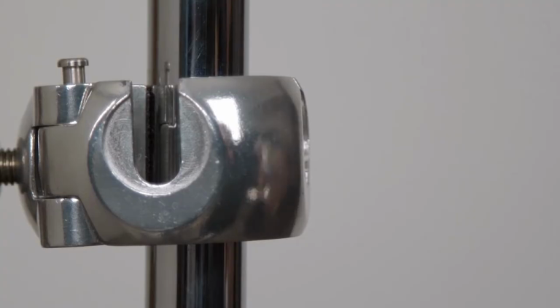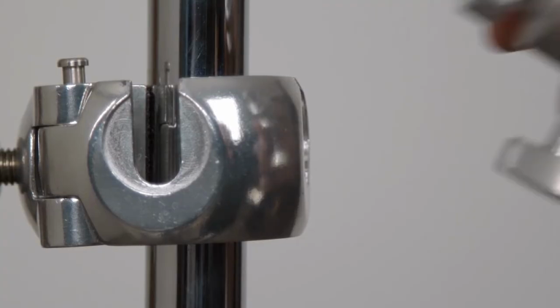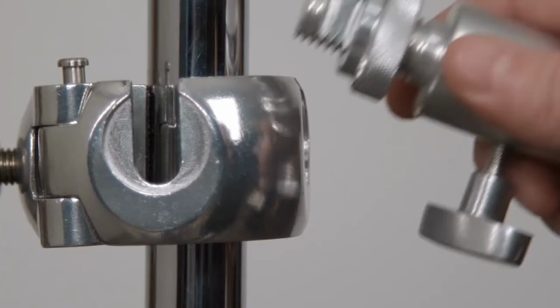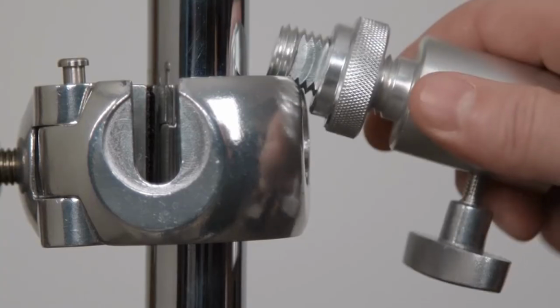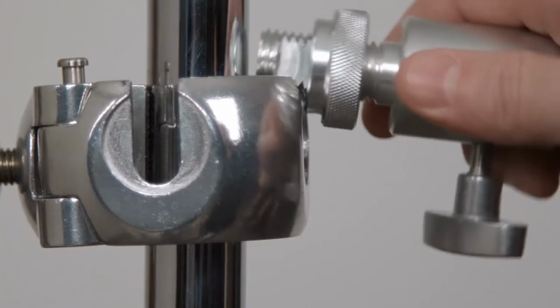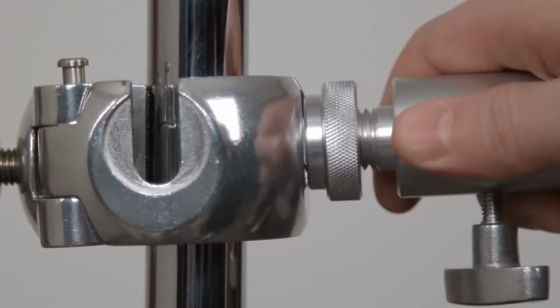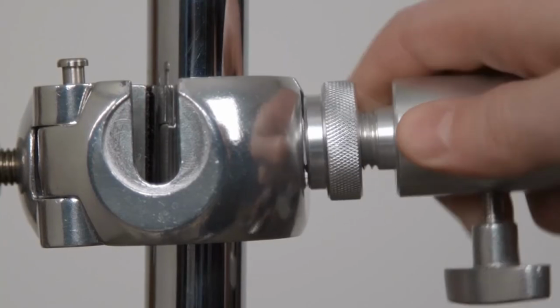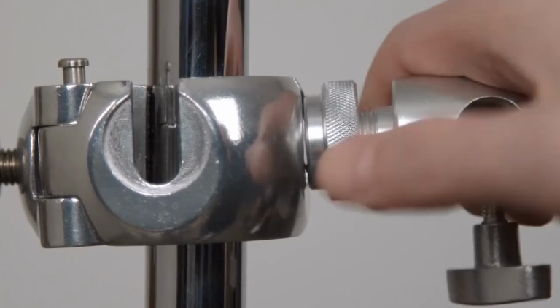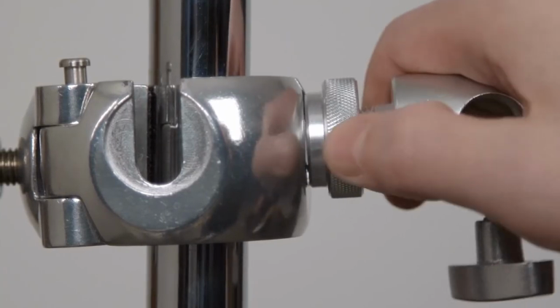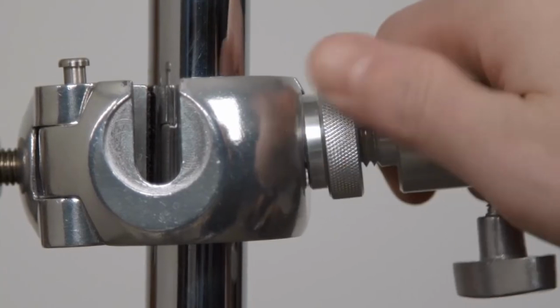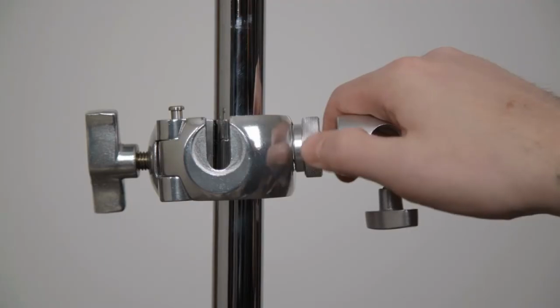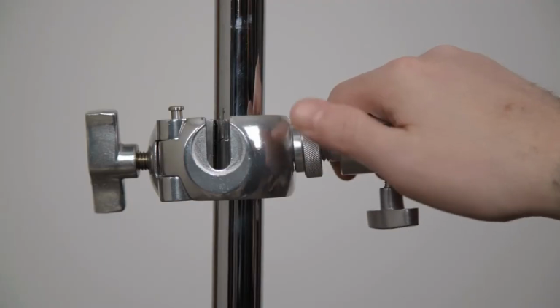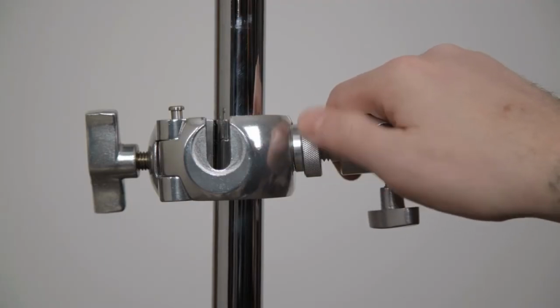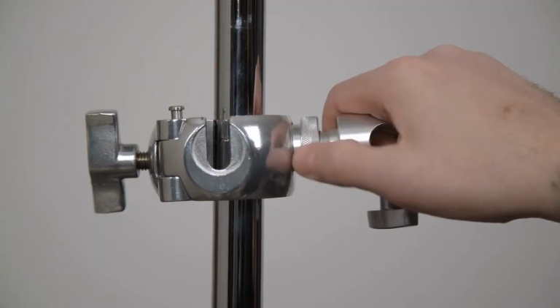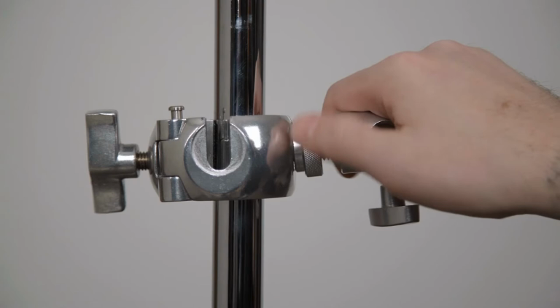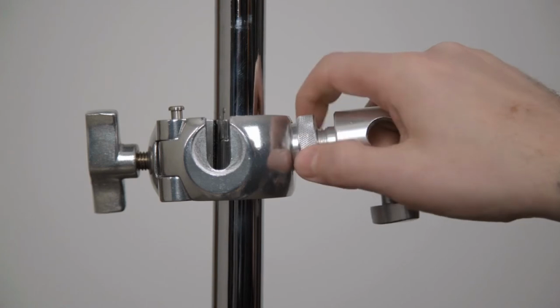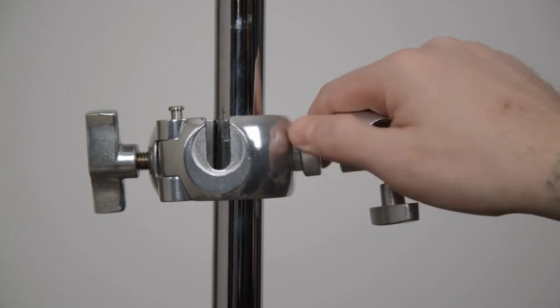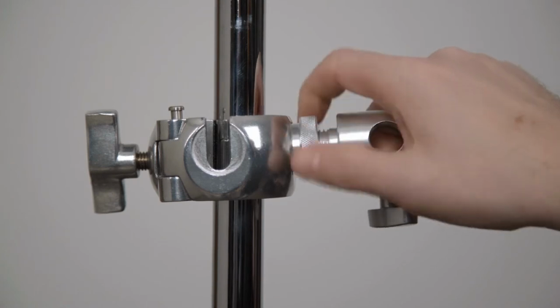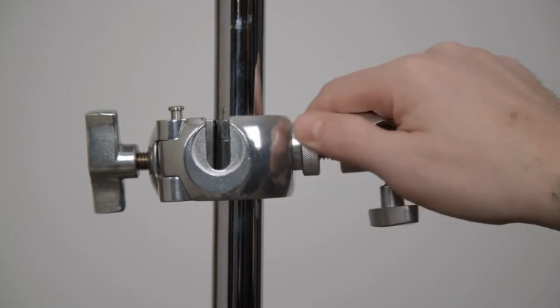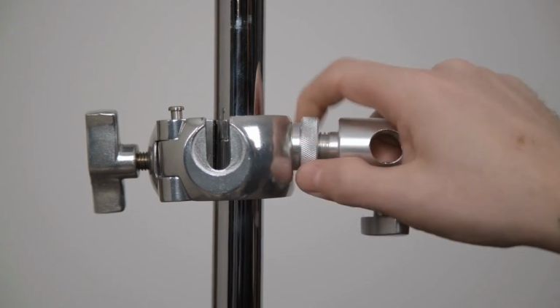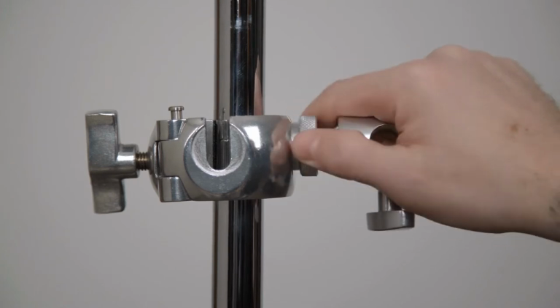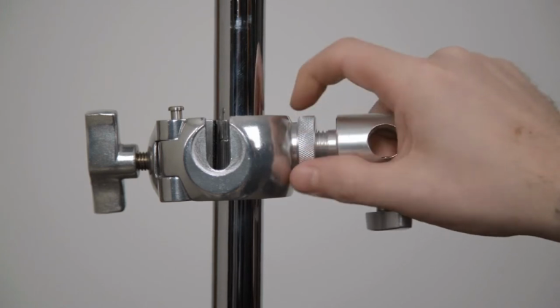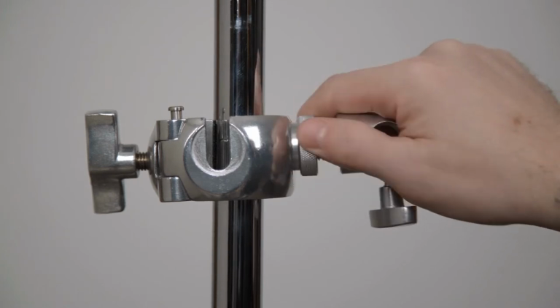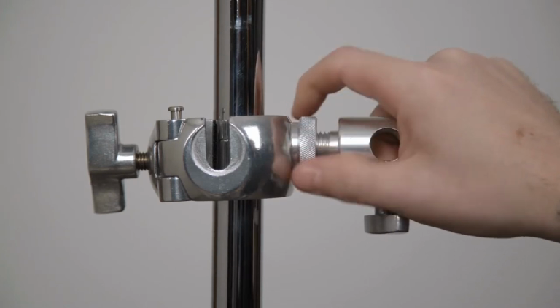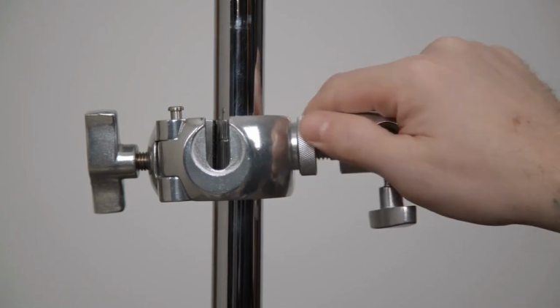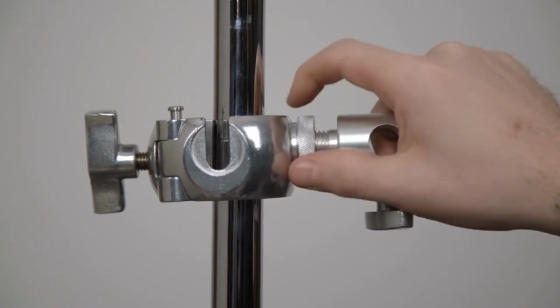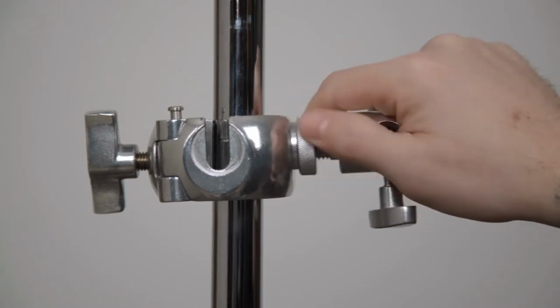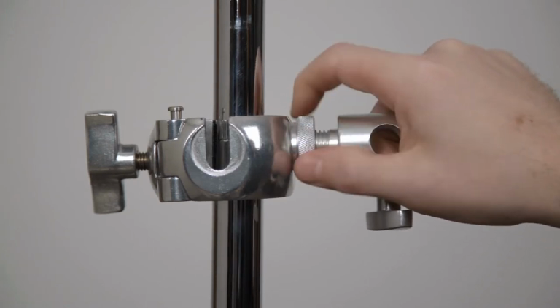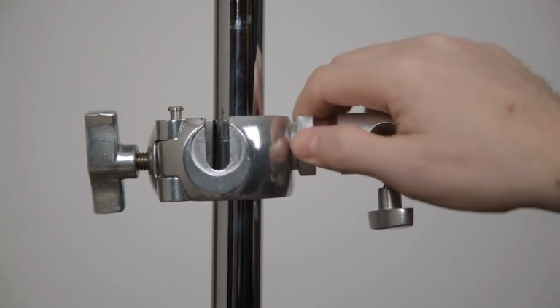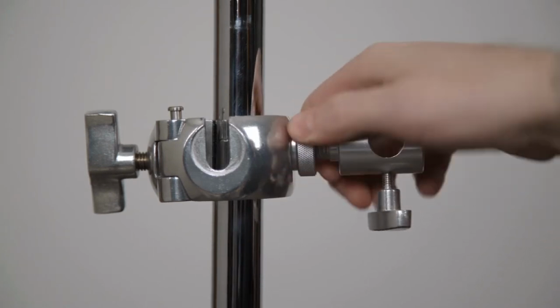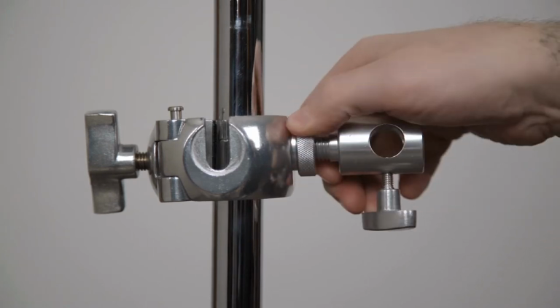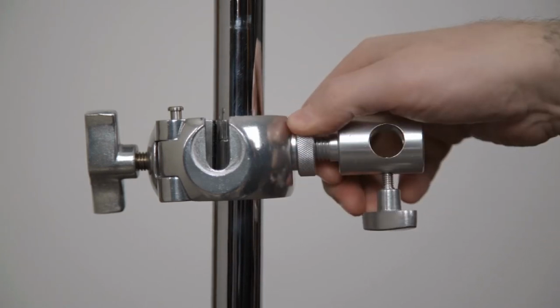Slide the squared end of the baby 5/8 inch receiver into the square notch and tighten it to secure.